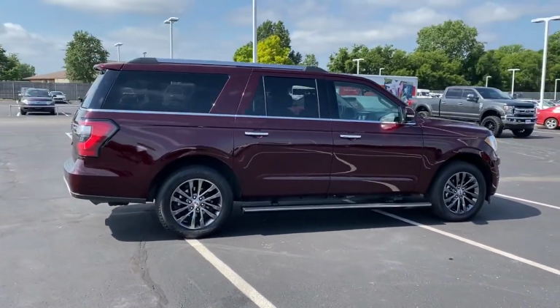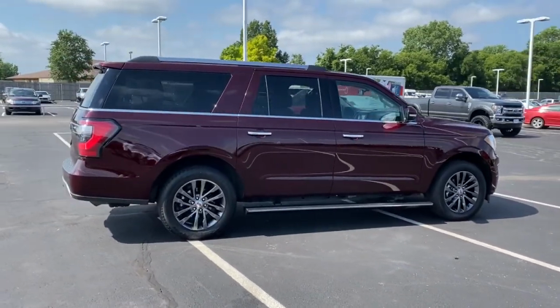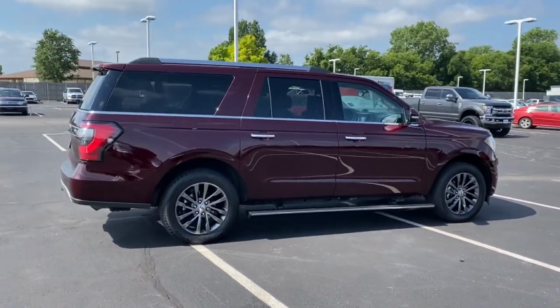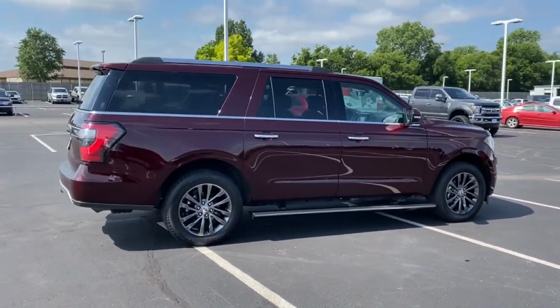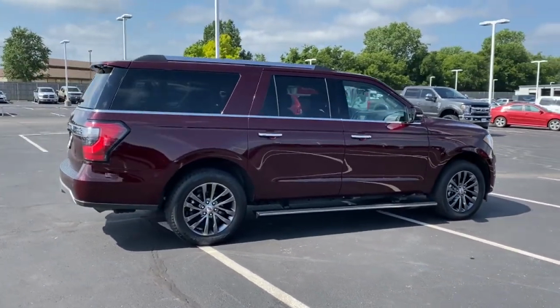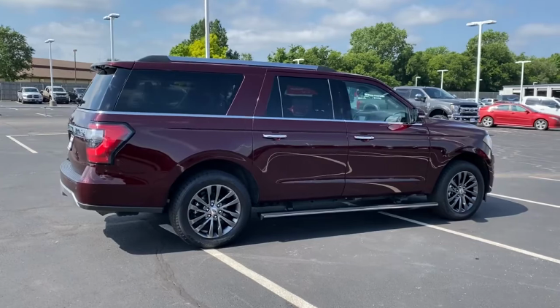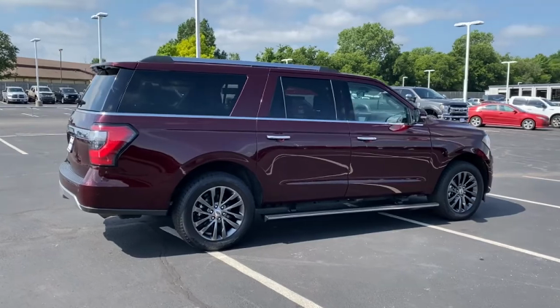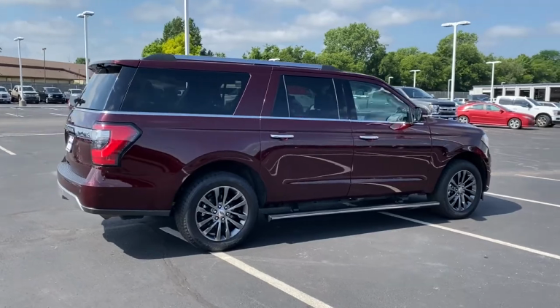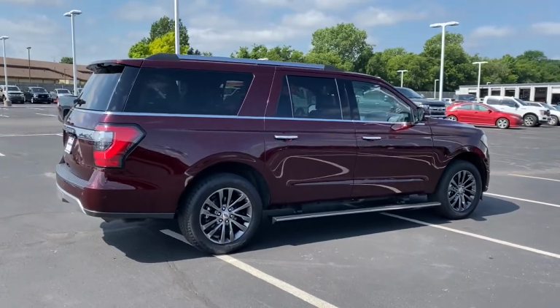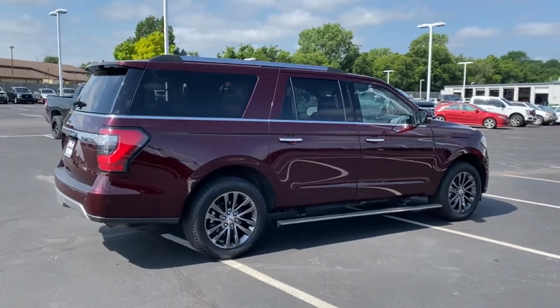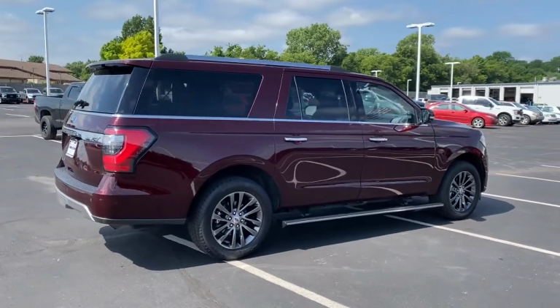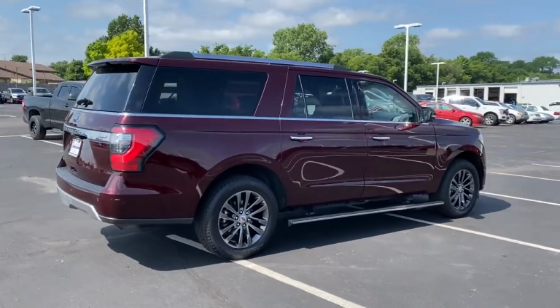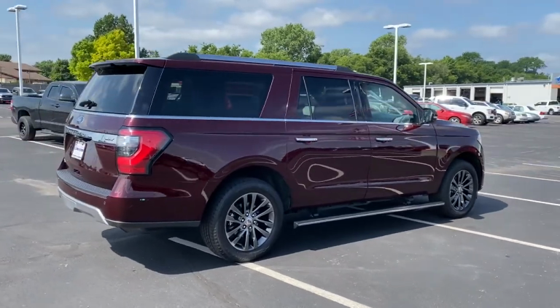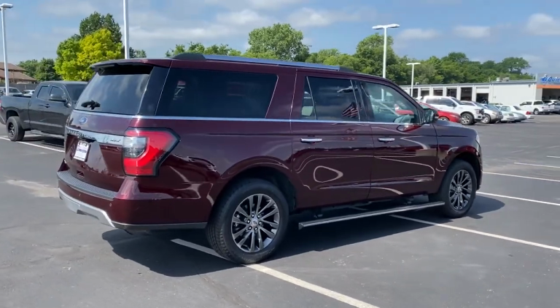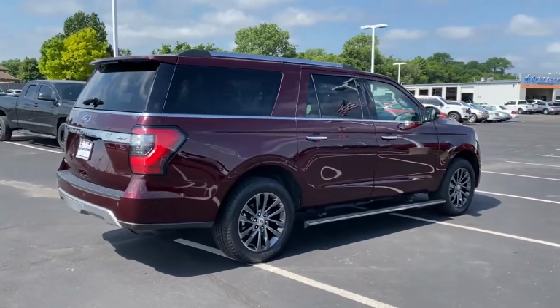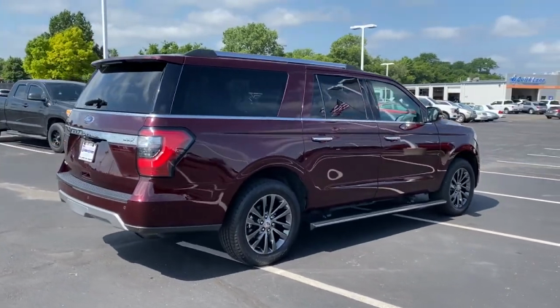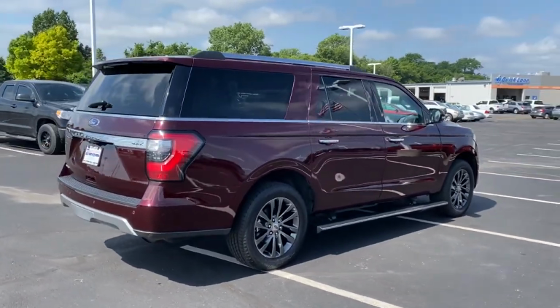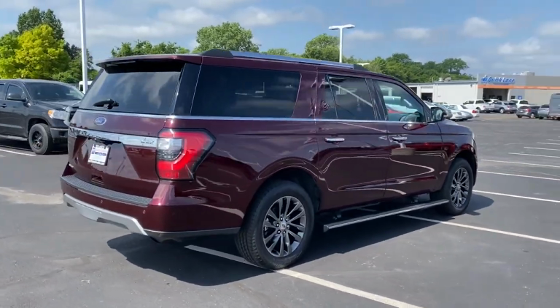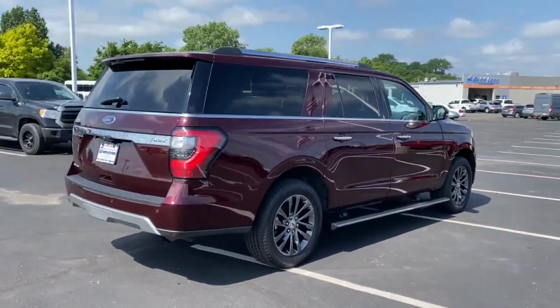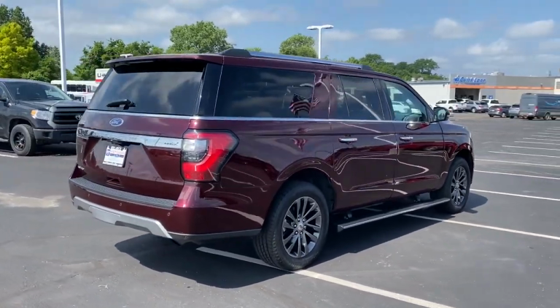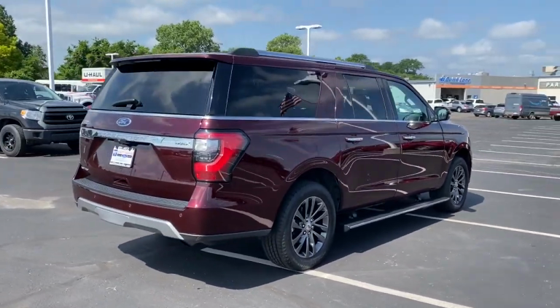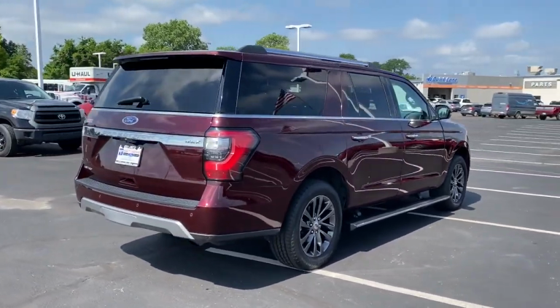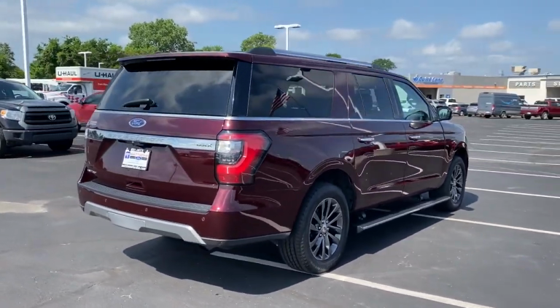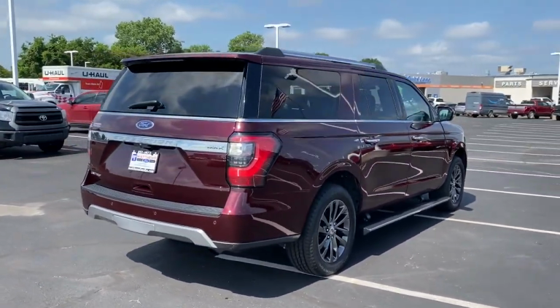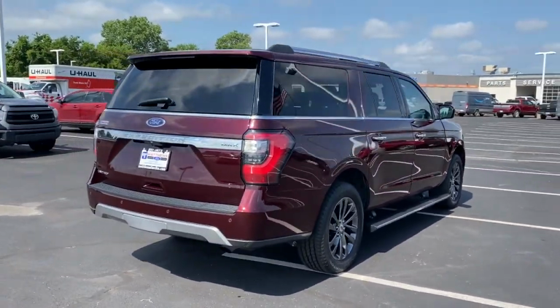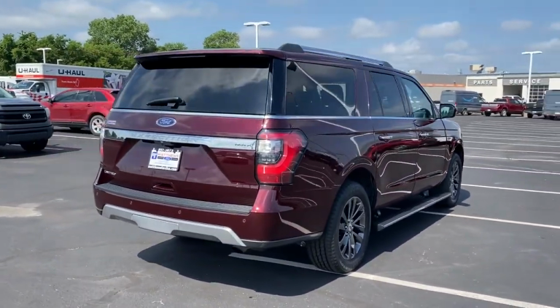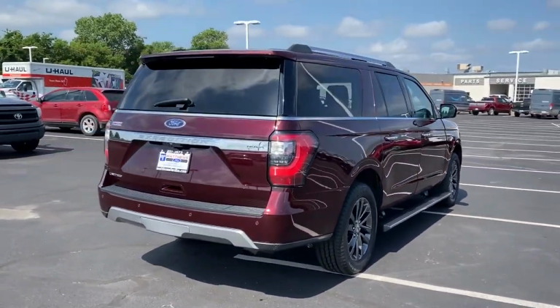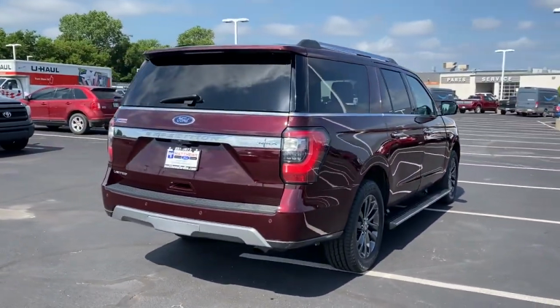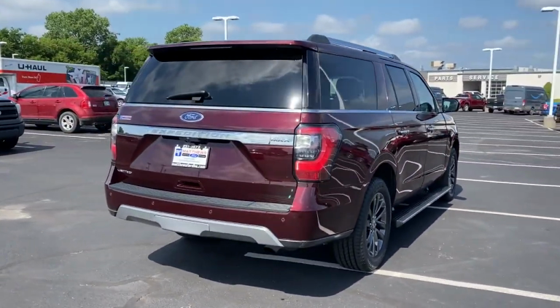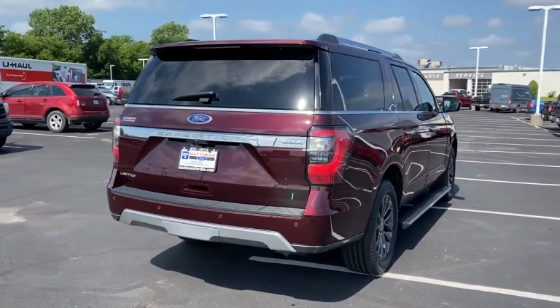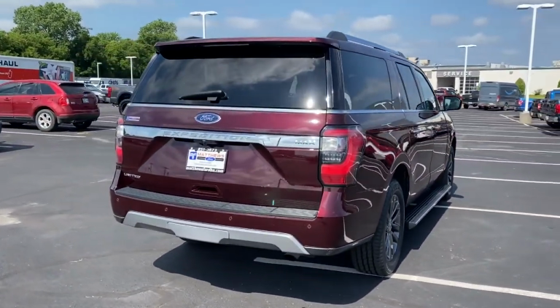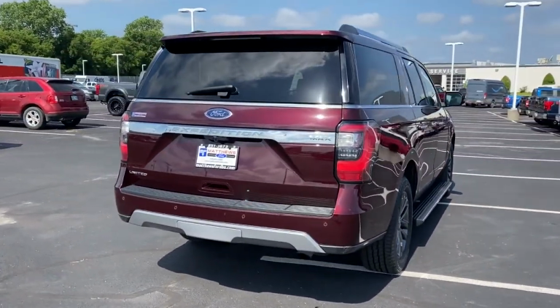It packs a host of luxurious amenities, plus increased head and legroom, even in the third row.